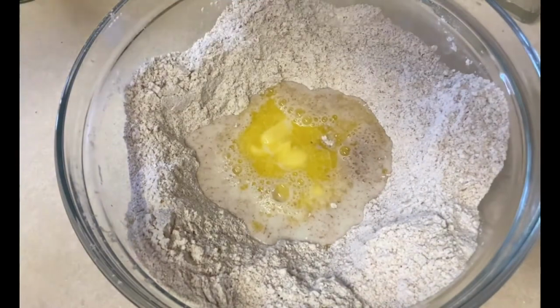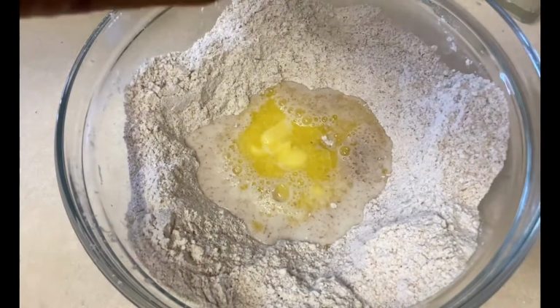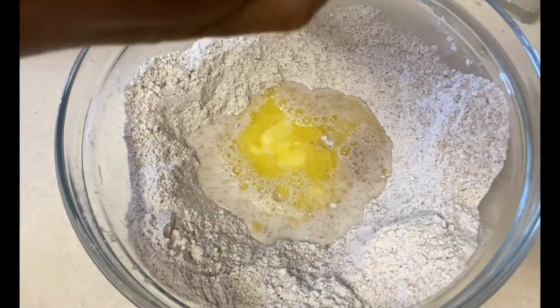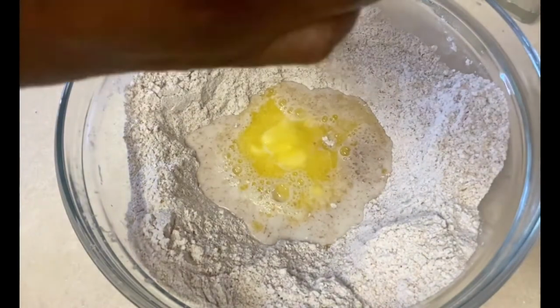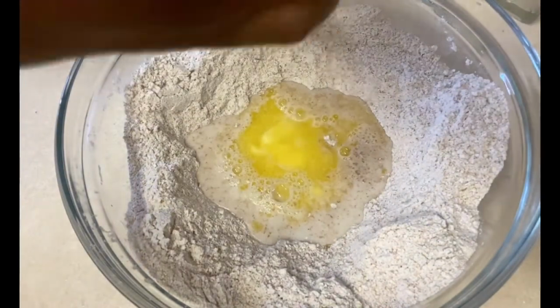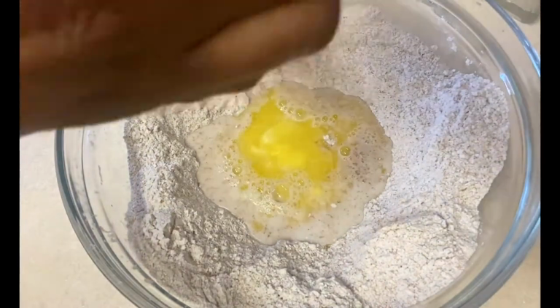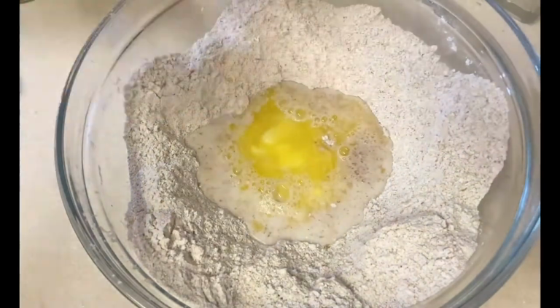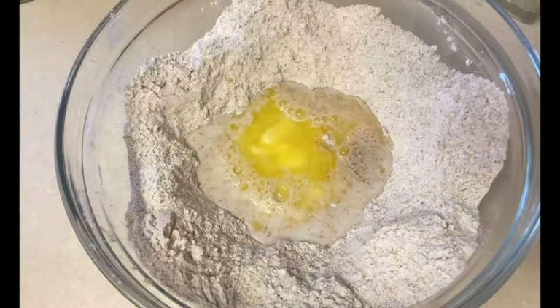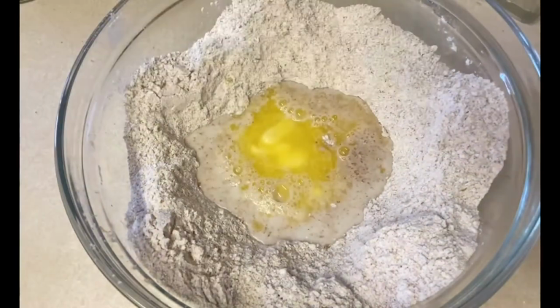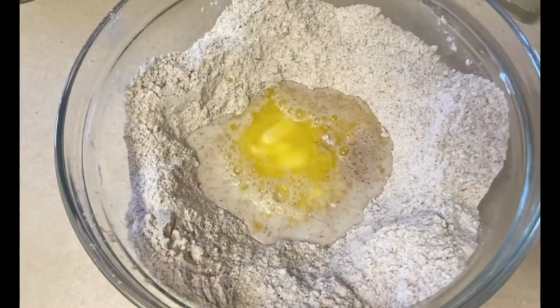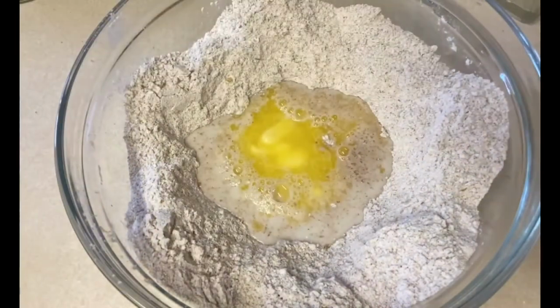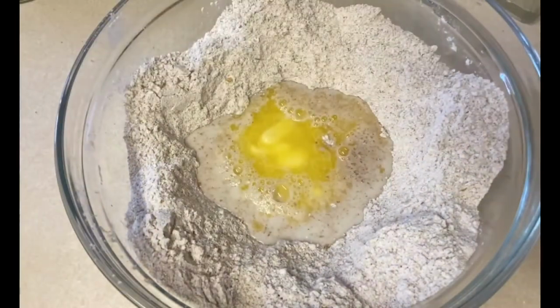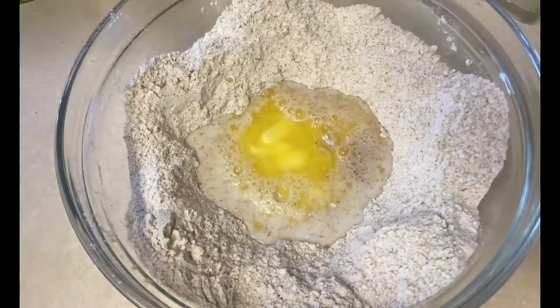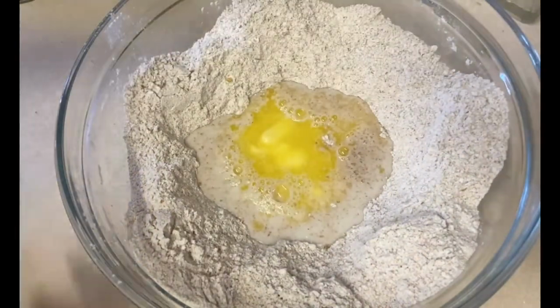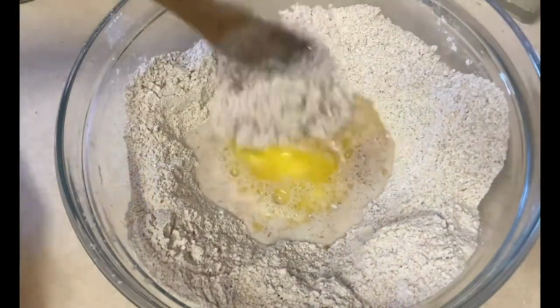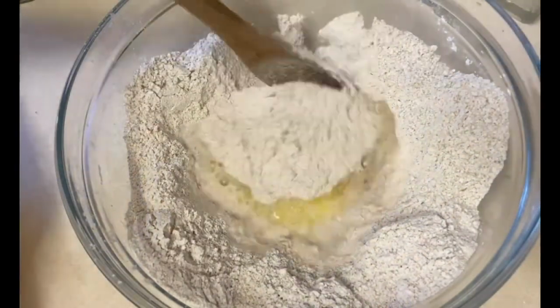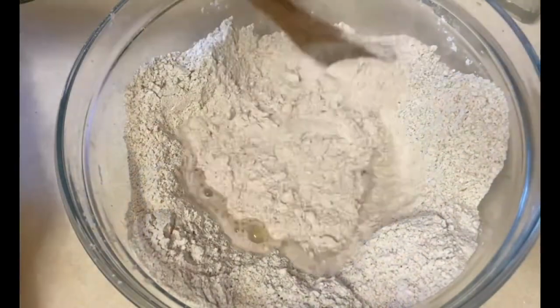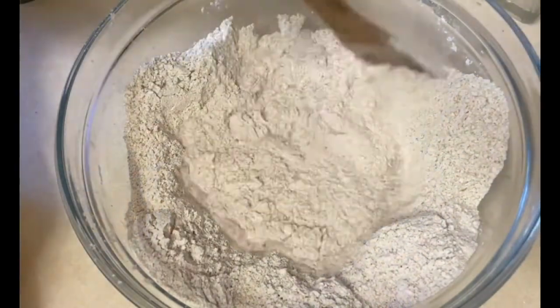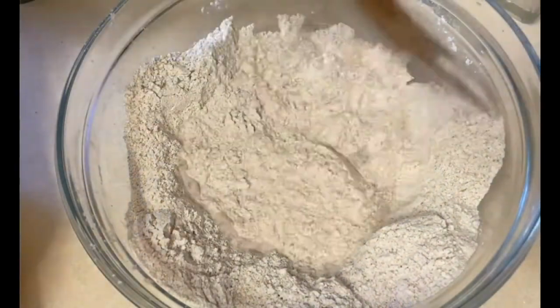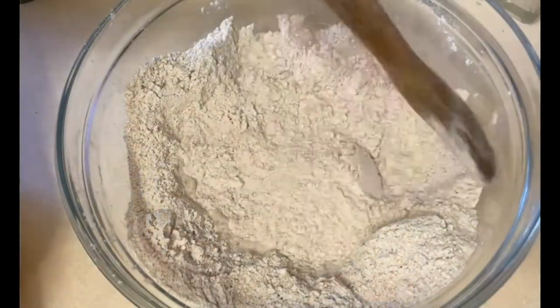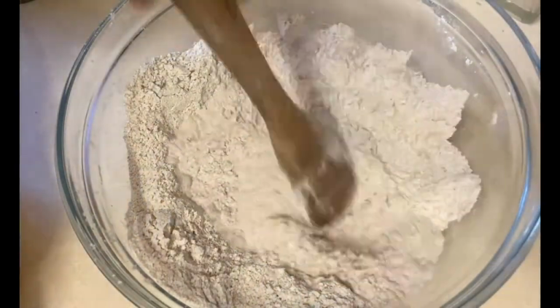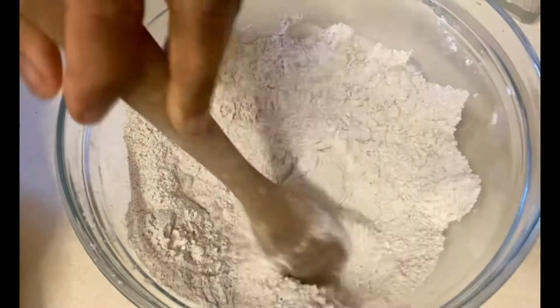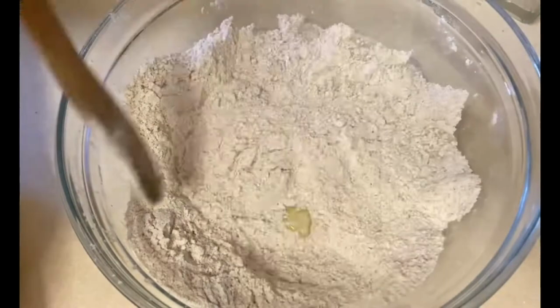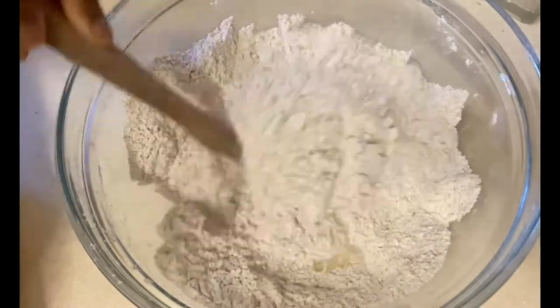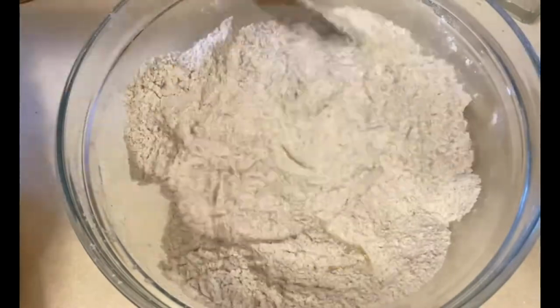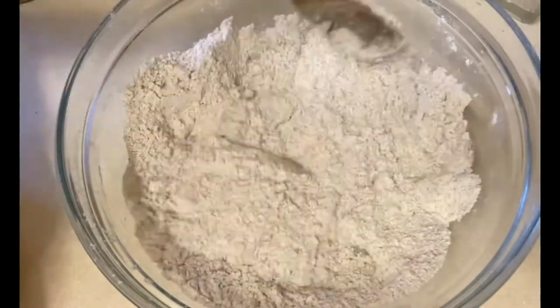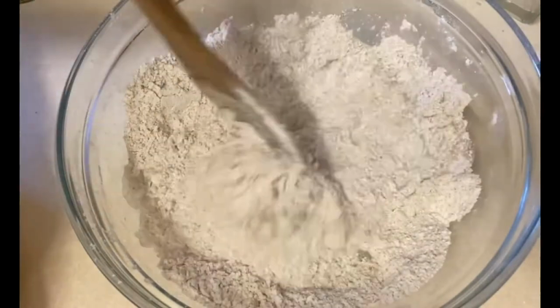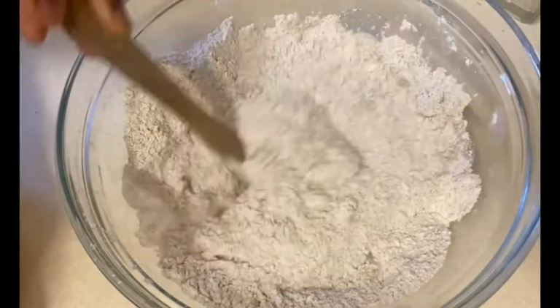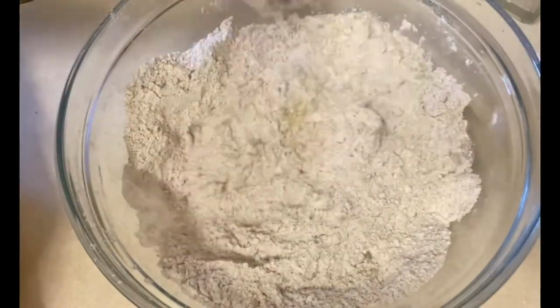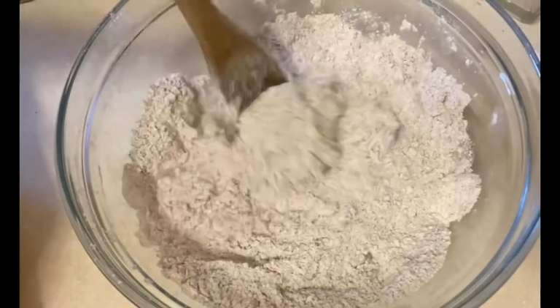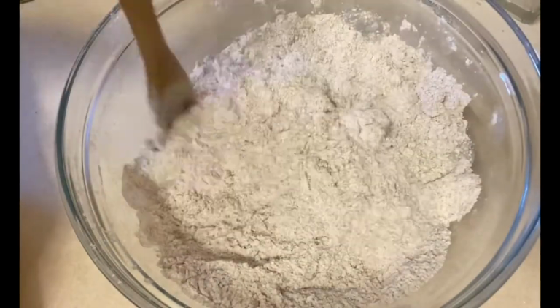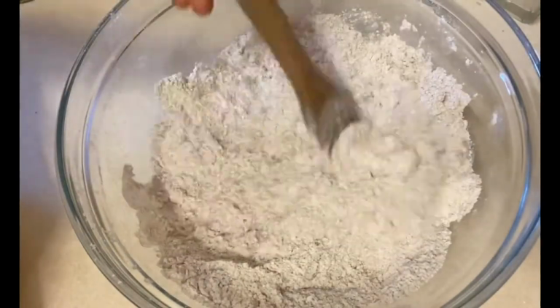Then I'll just gradually go in and mix everything together to form a dough.